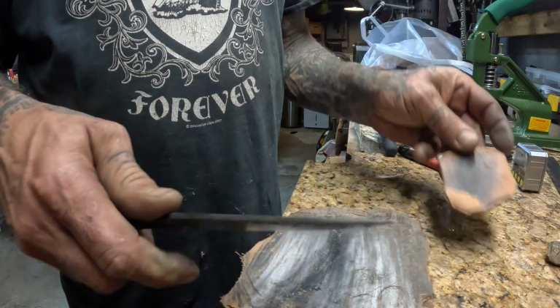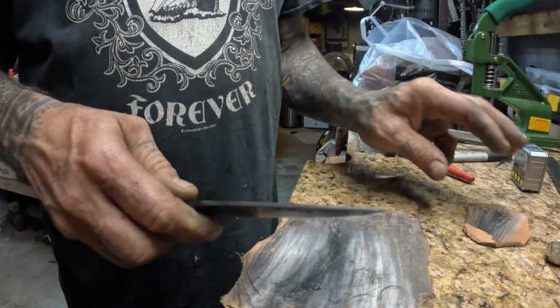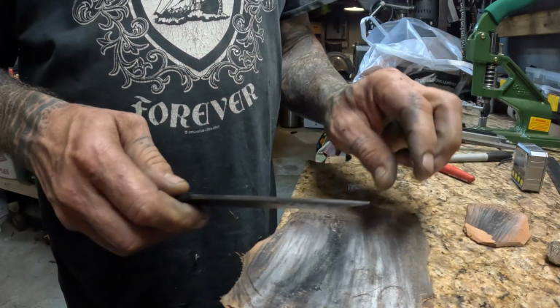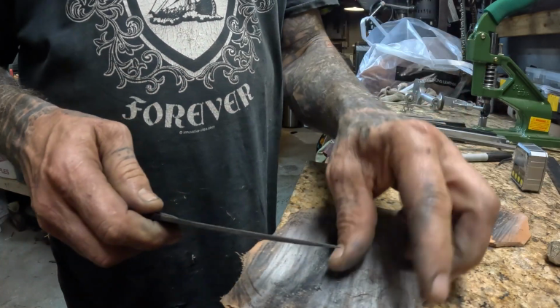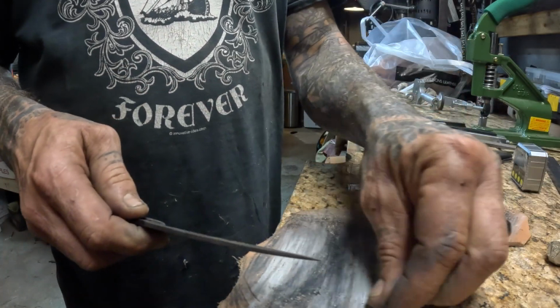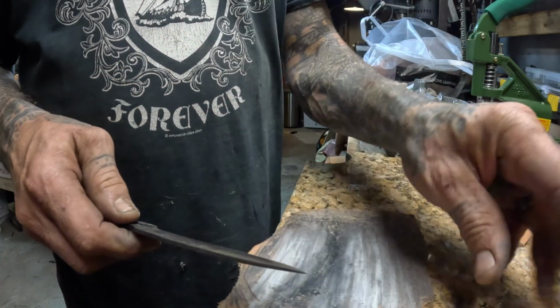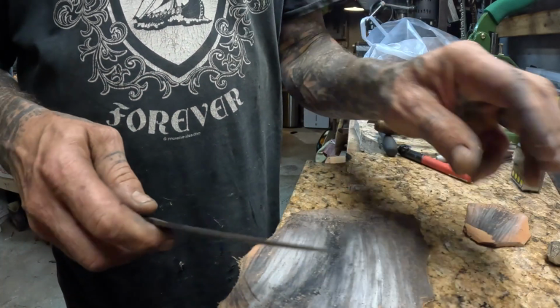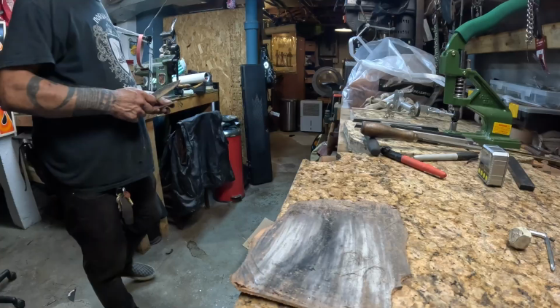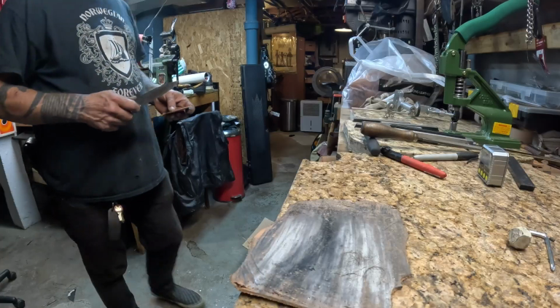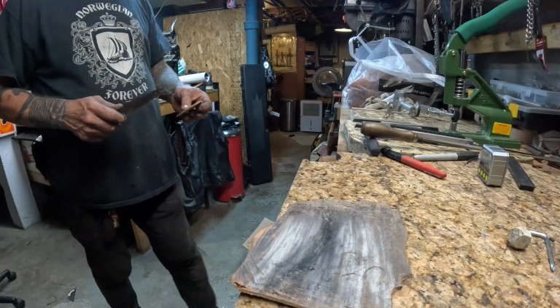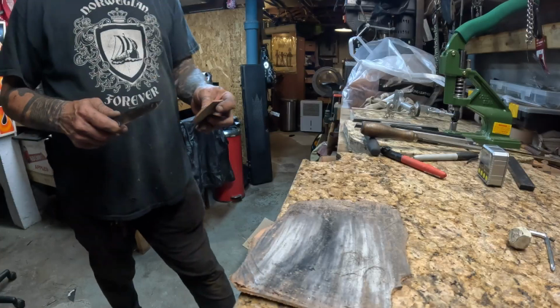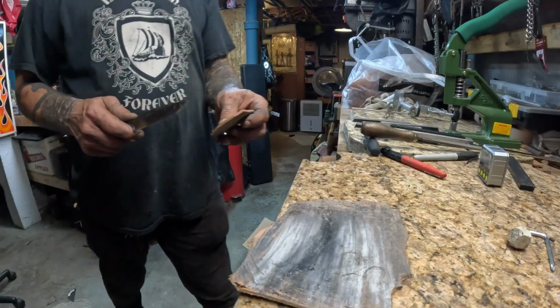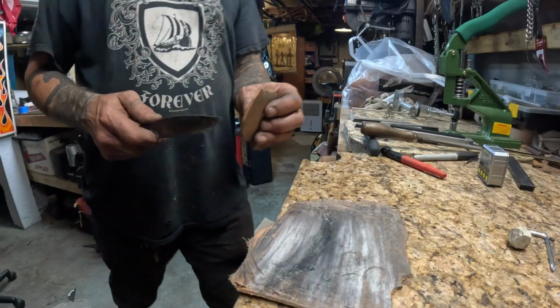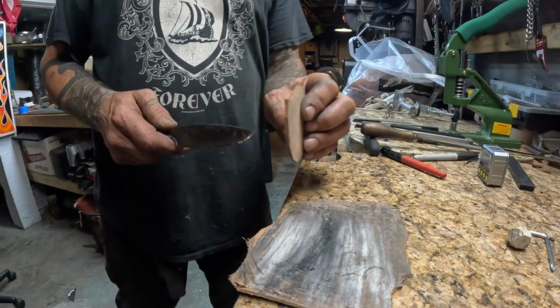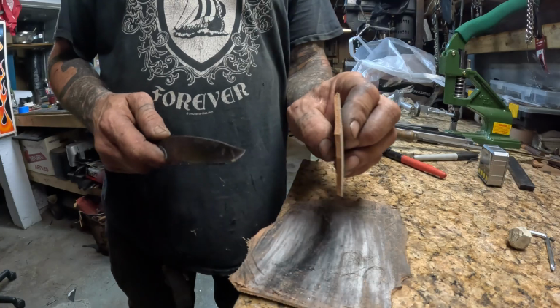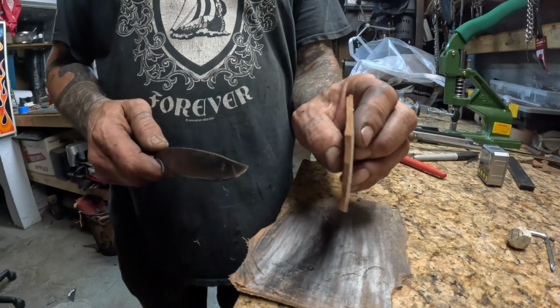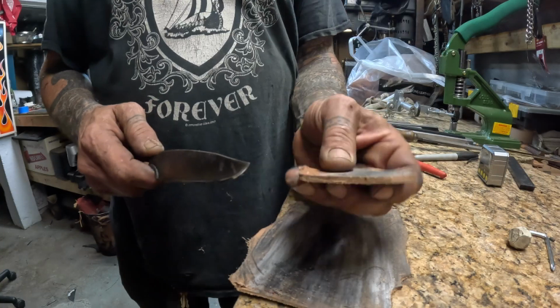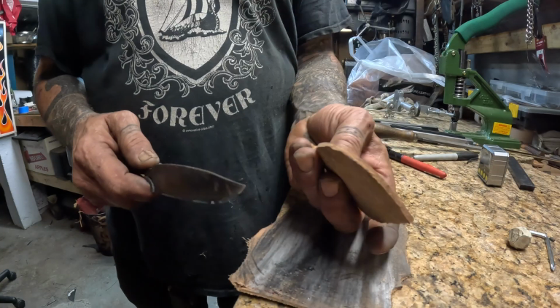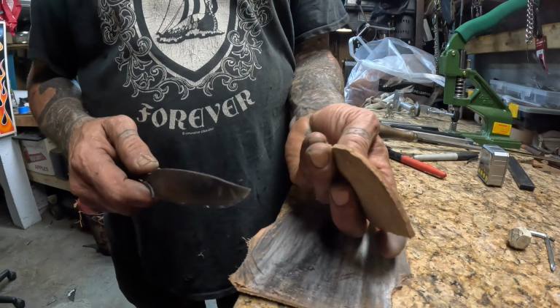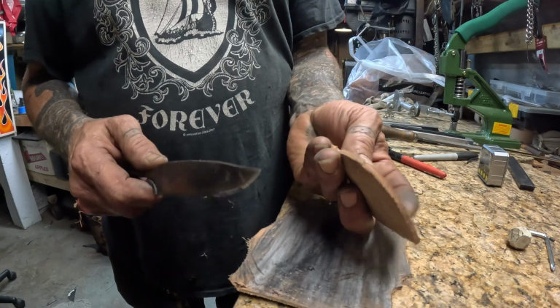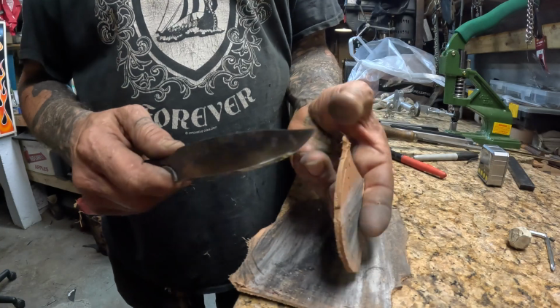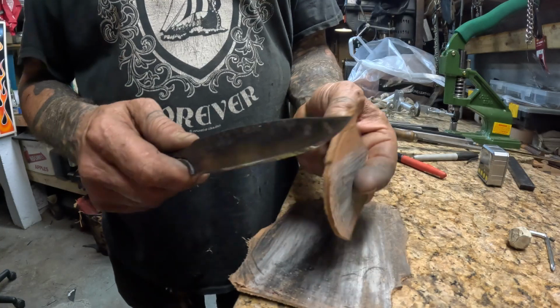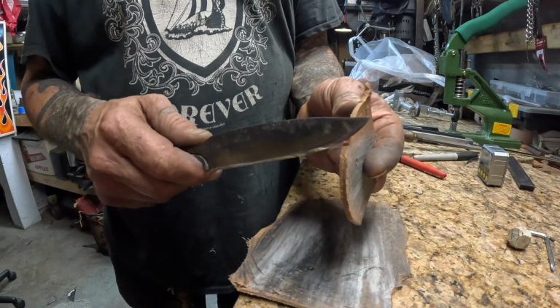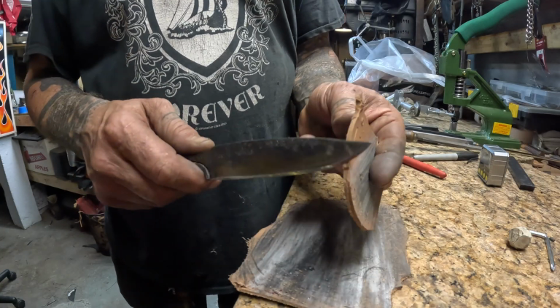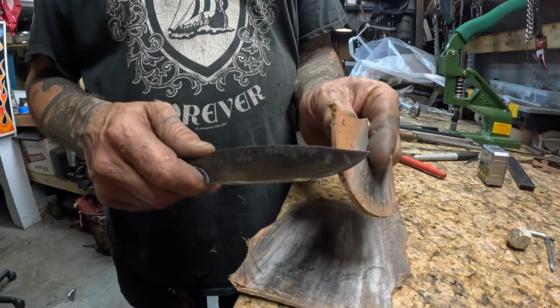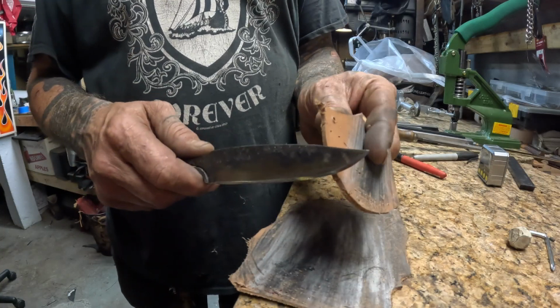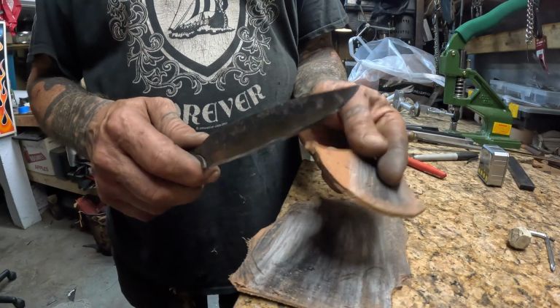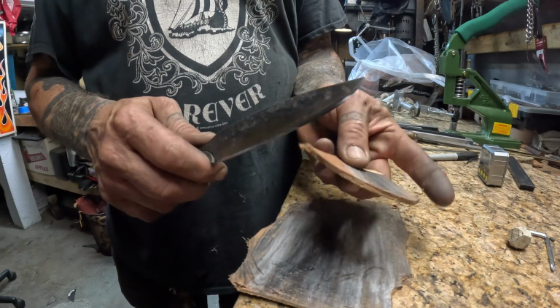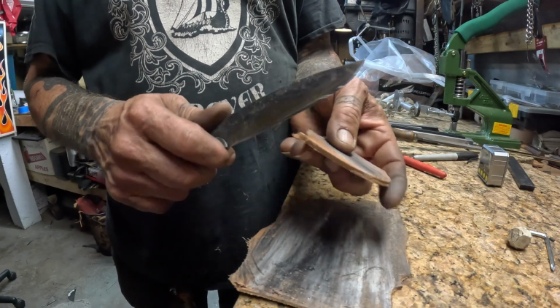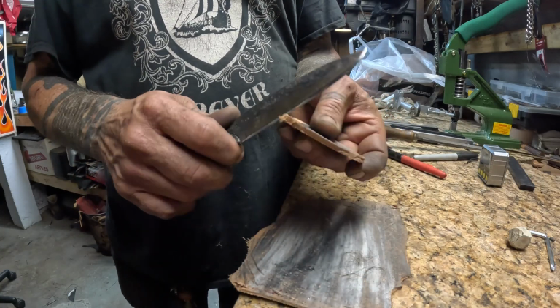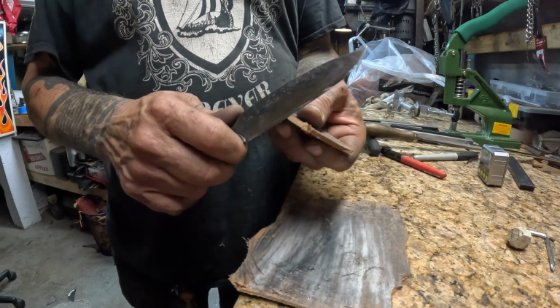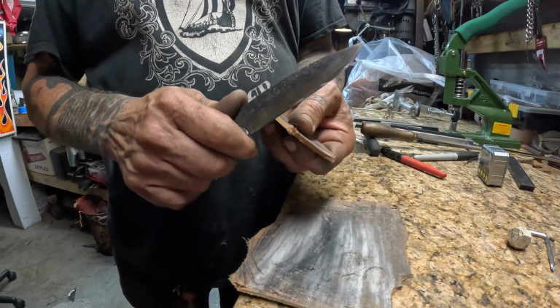Not bad. It's a fairly thick piece of leather, and it cuts right through it.